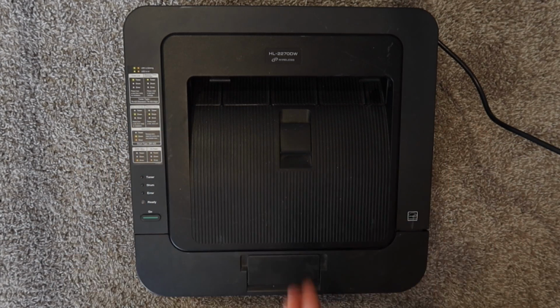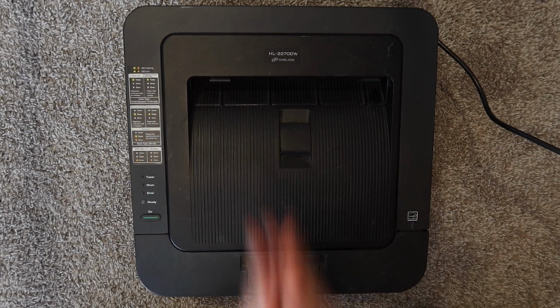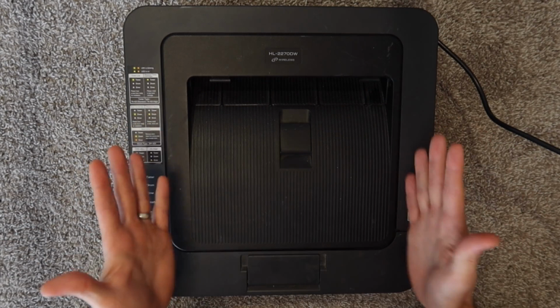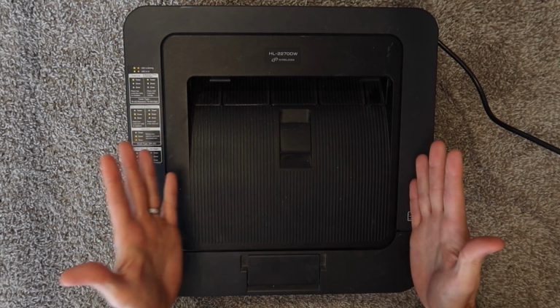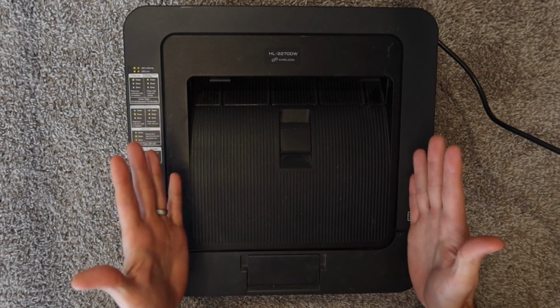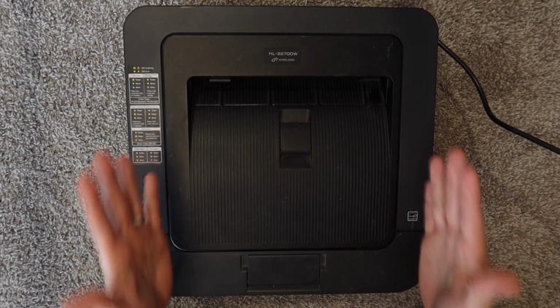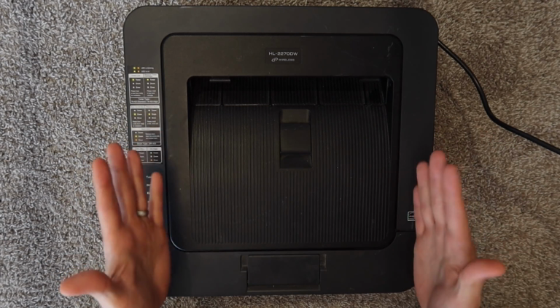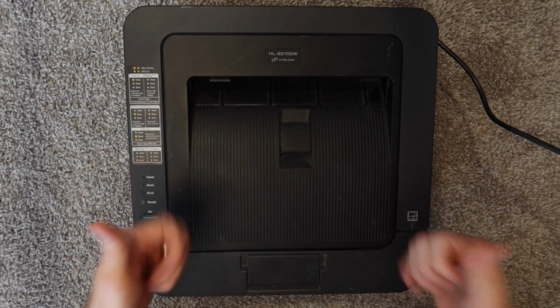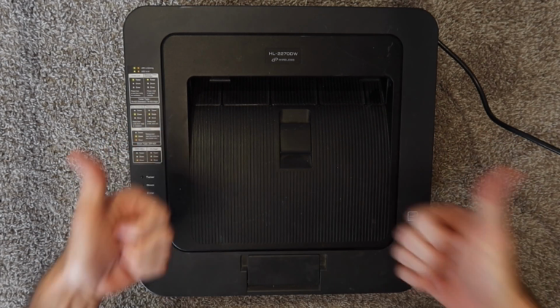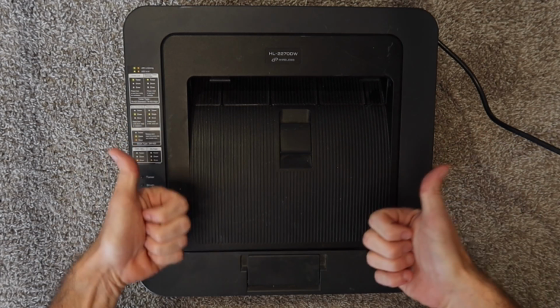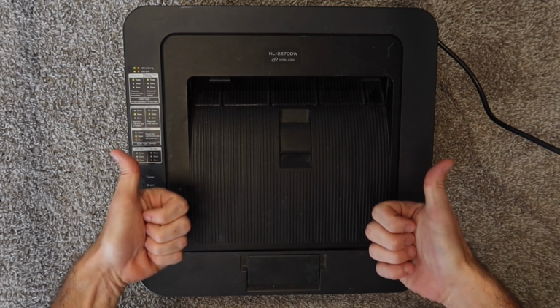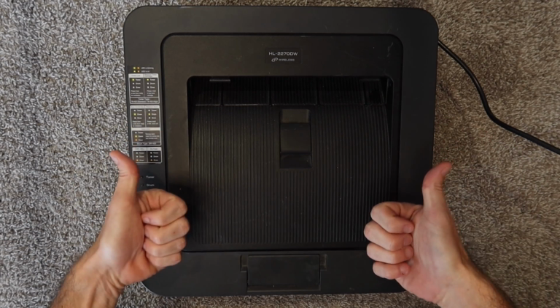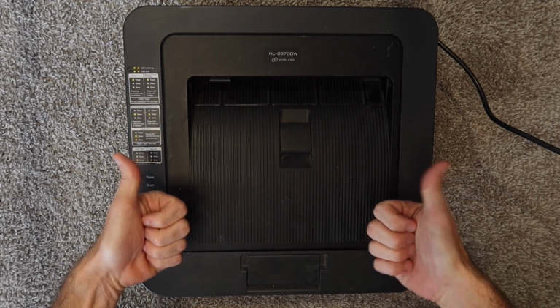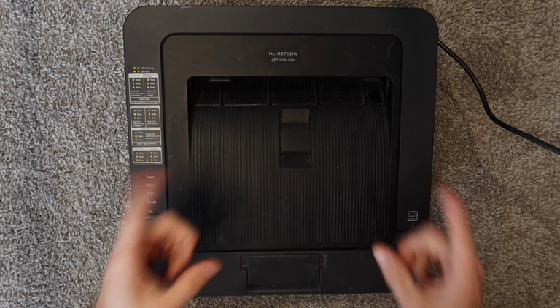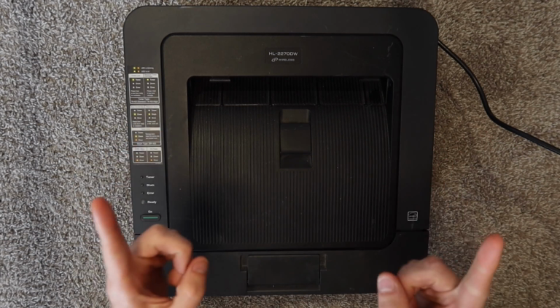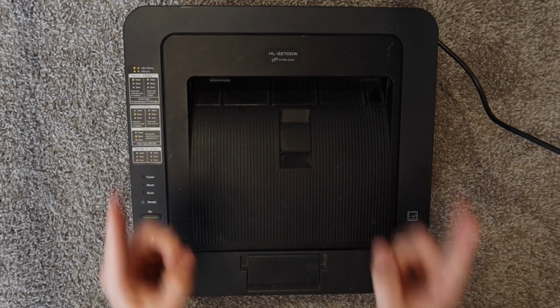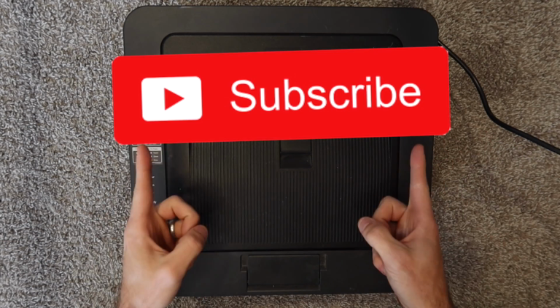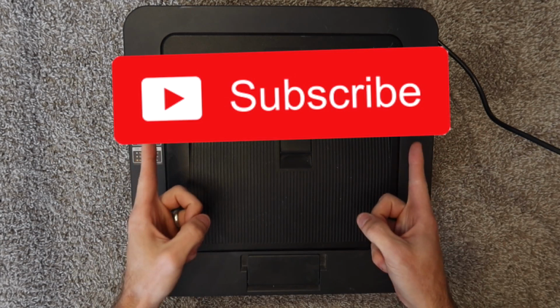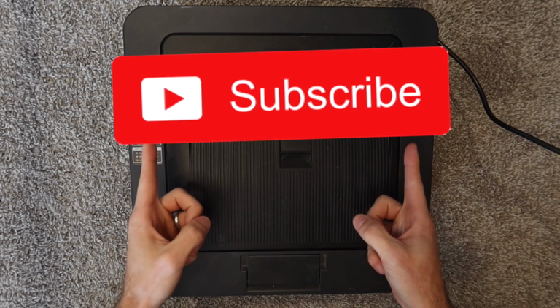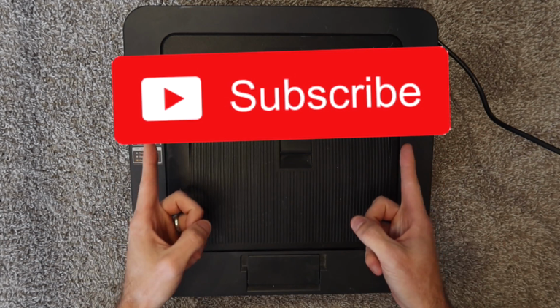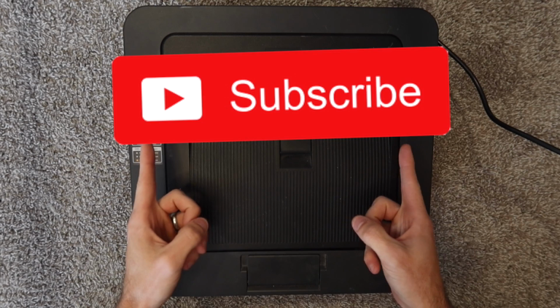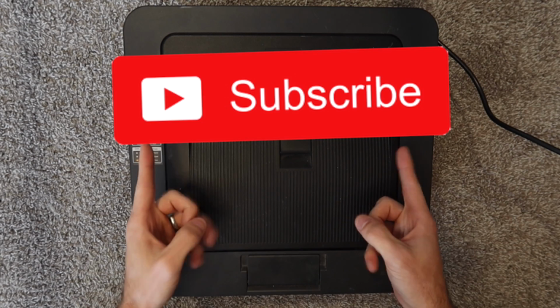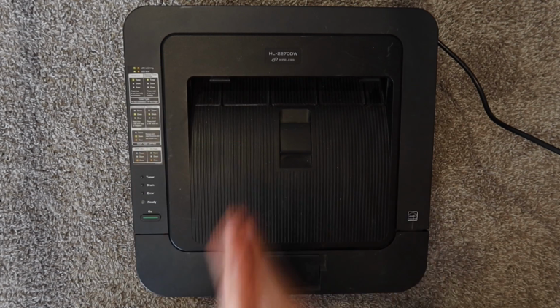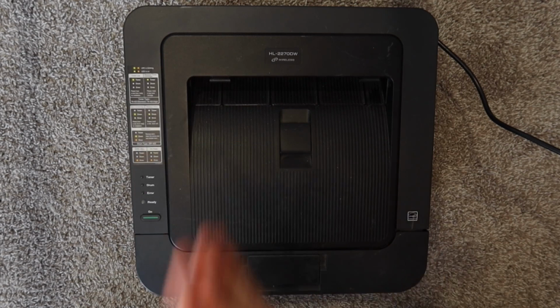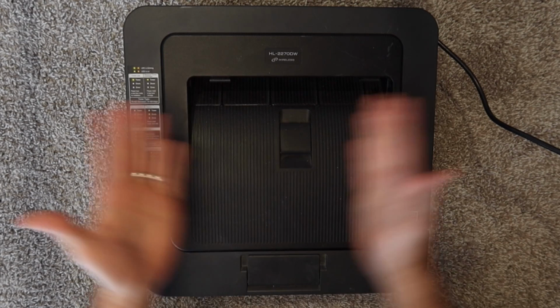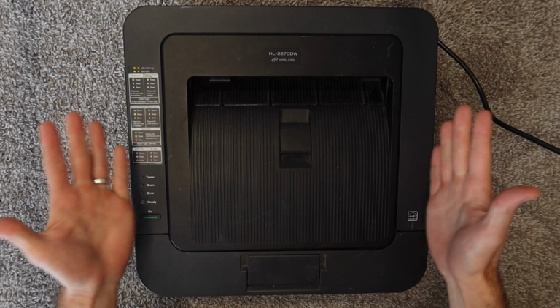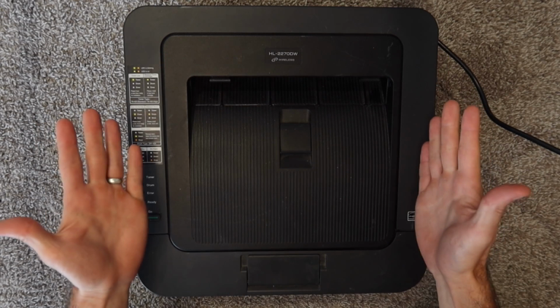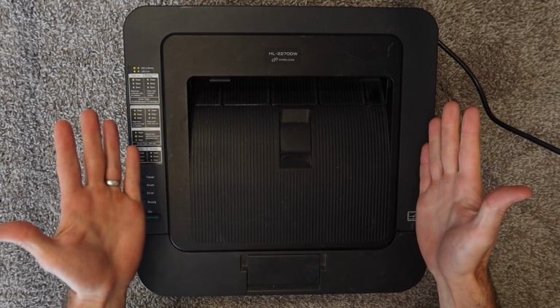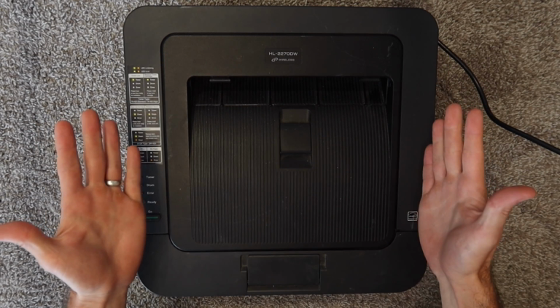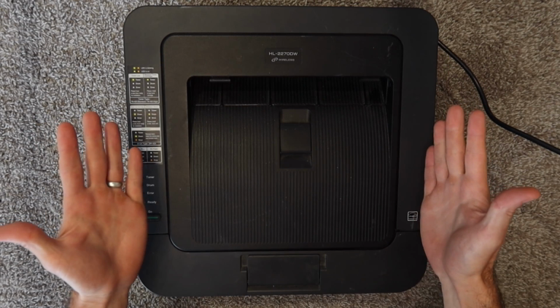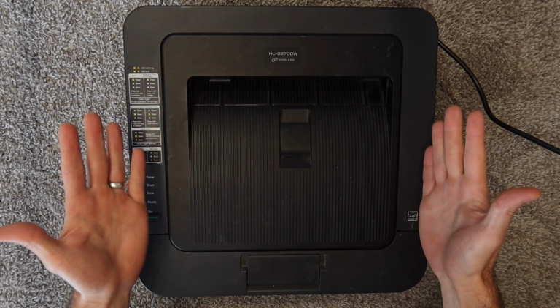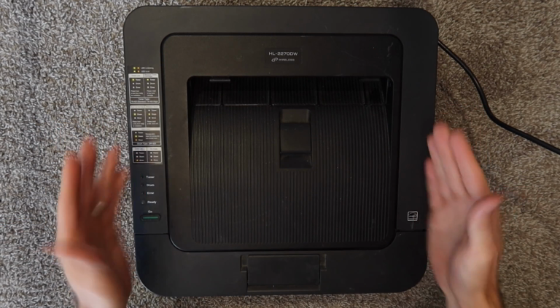So before we get into it, if you haven't already, please give the video a thumbs up. If you haven't already subscribed to the channel, consider subscribing, and let's get into the fix.